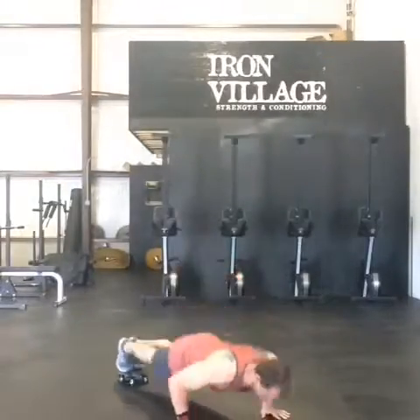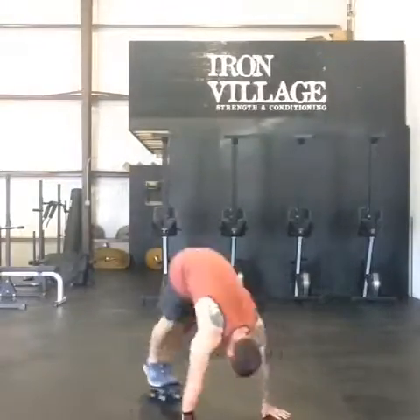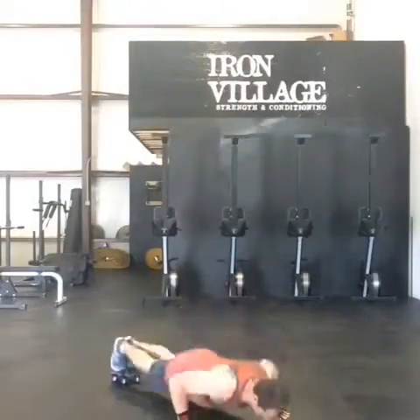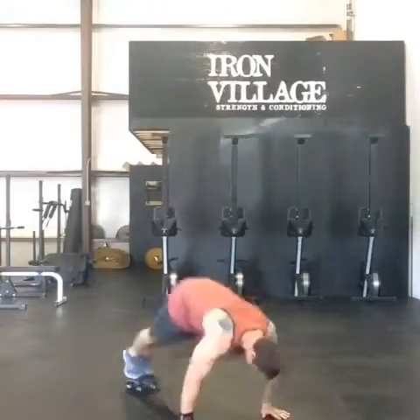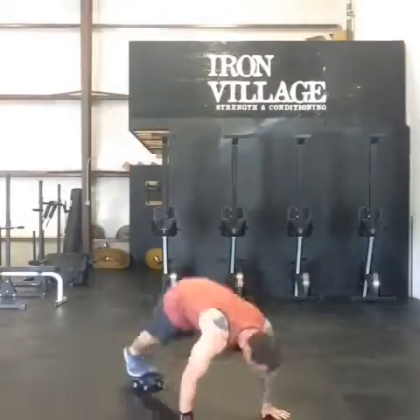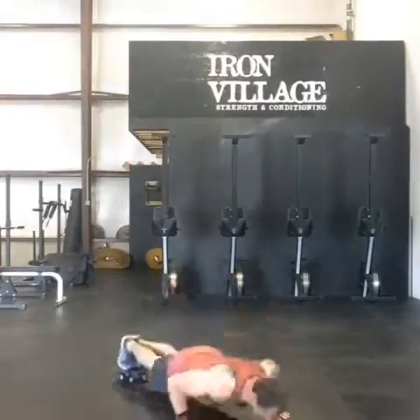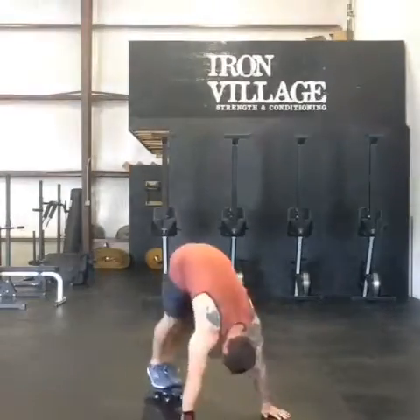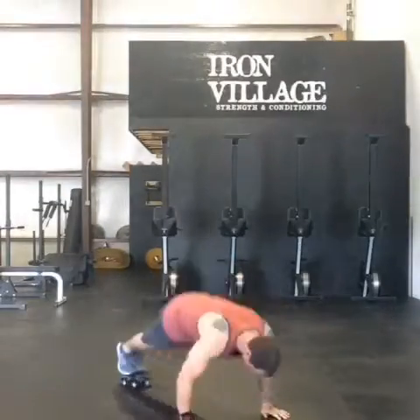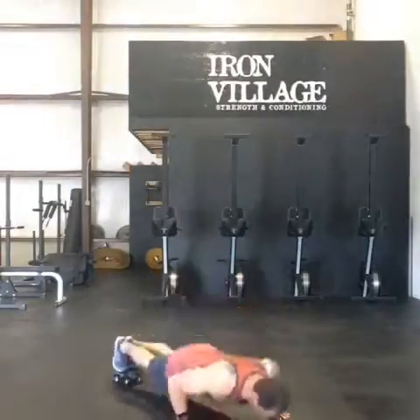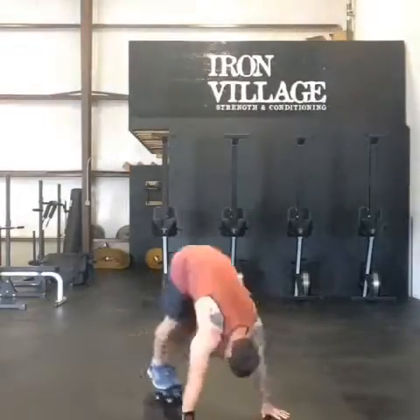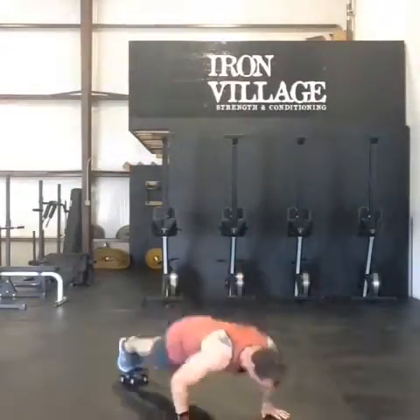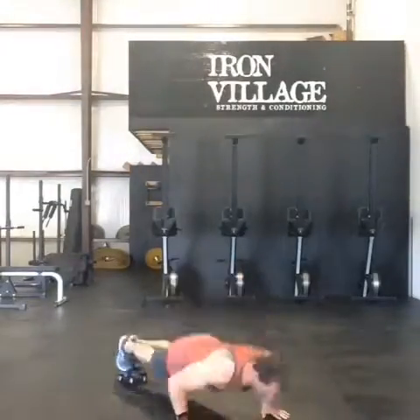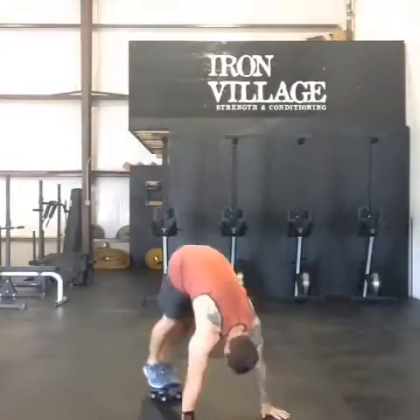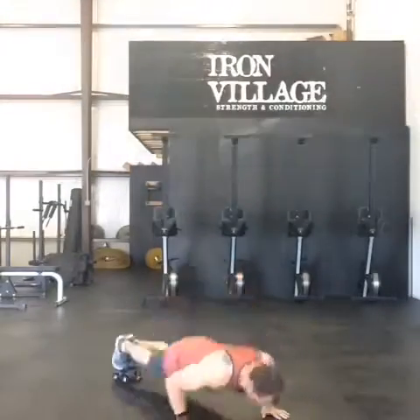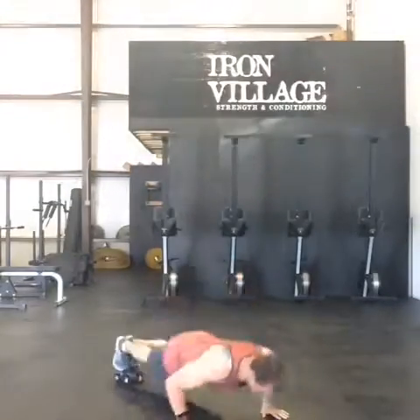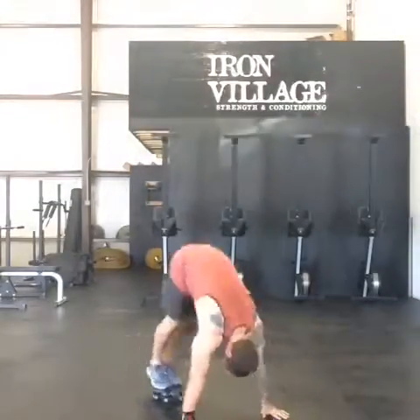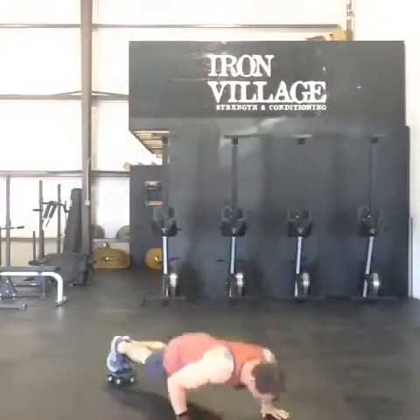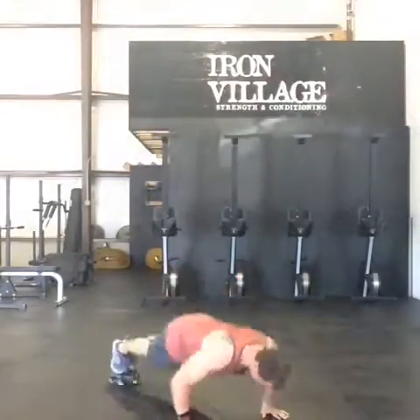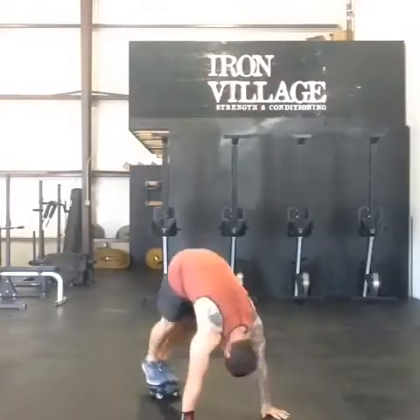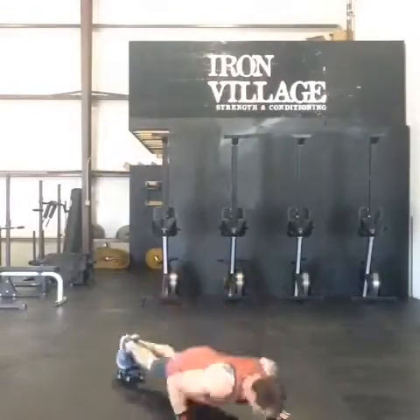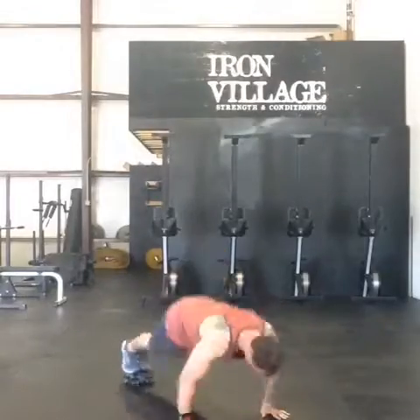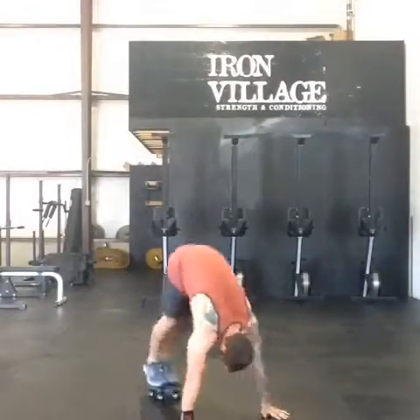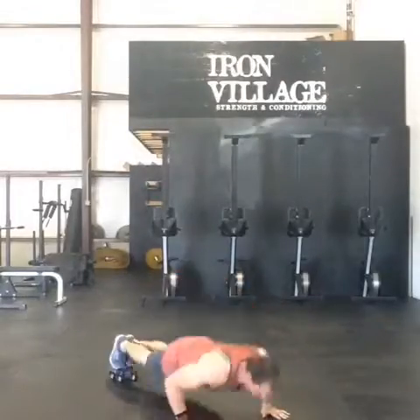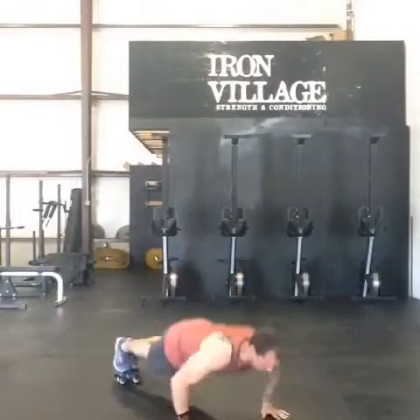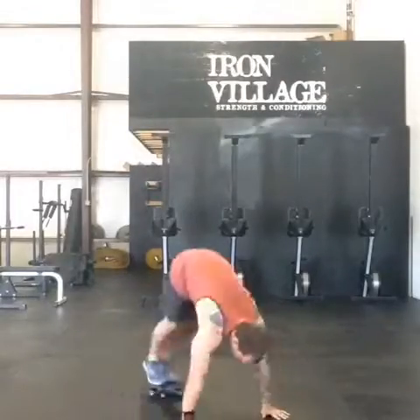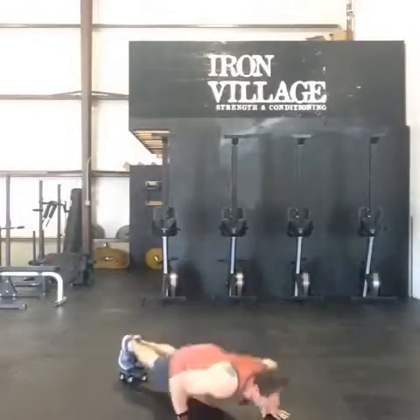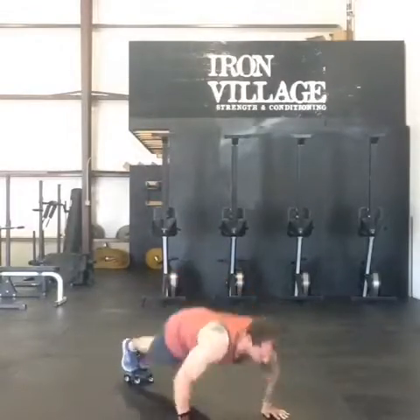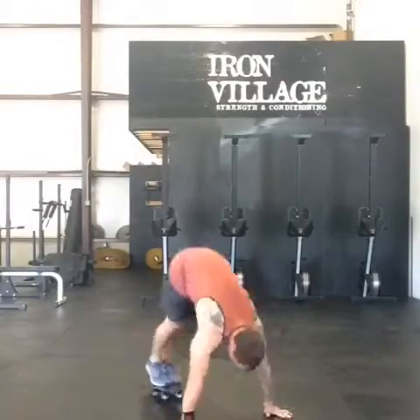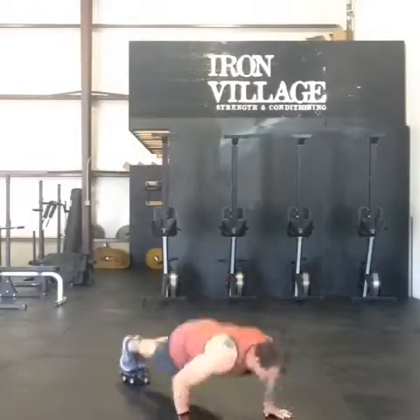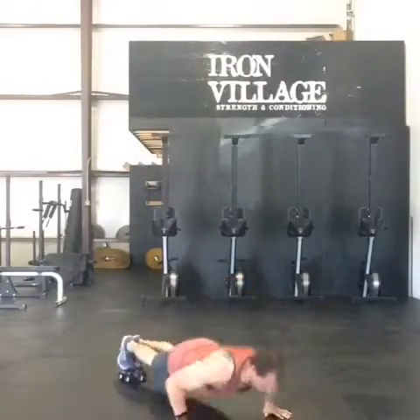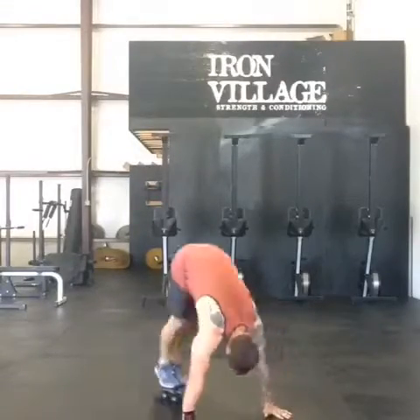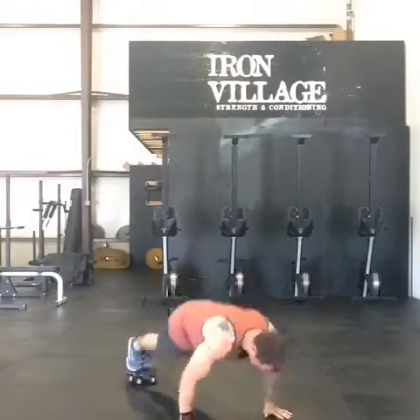Another push-up and pike variation, just with two feet on a Havoc slider.